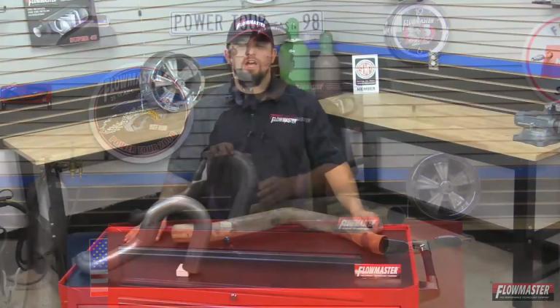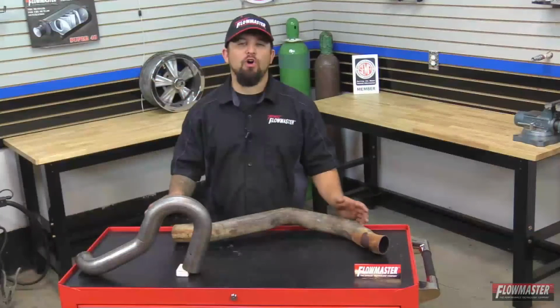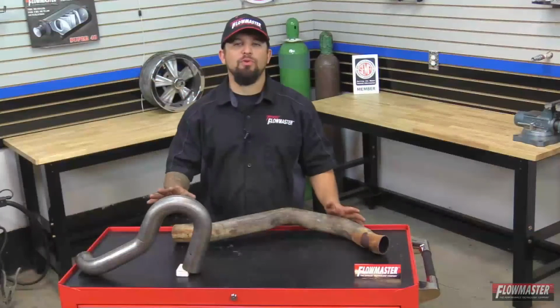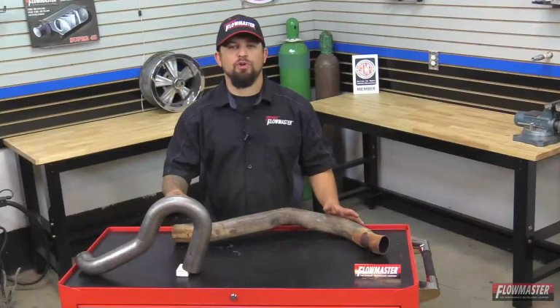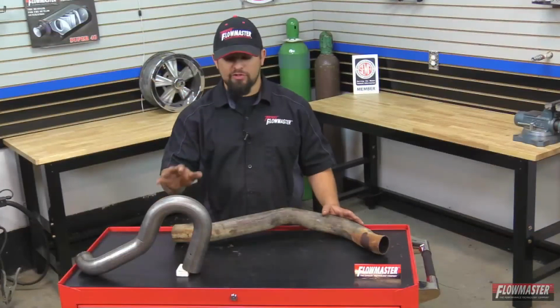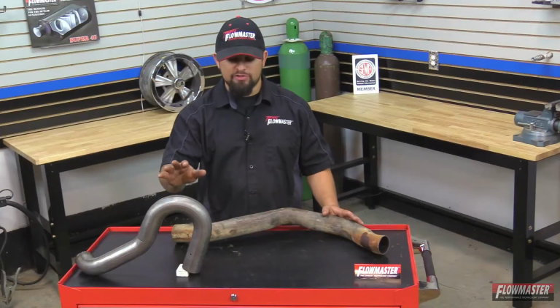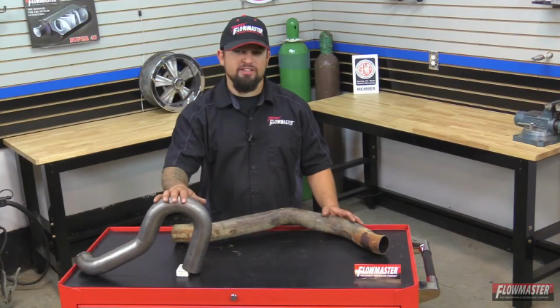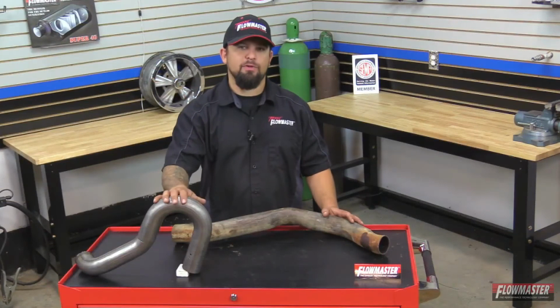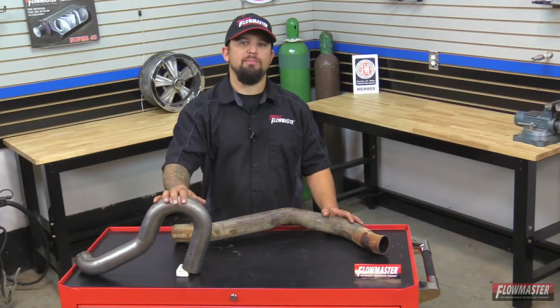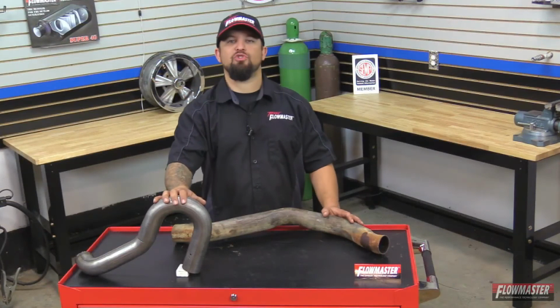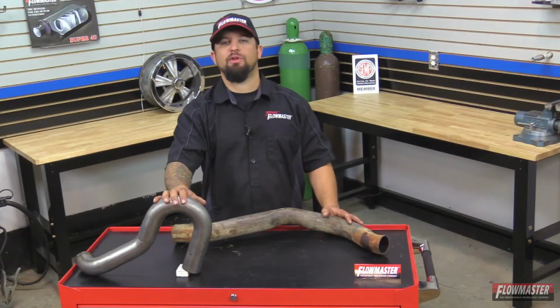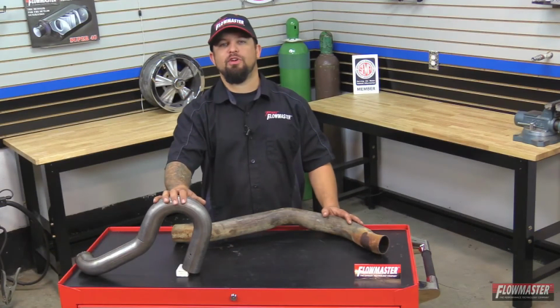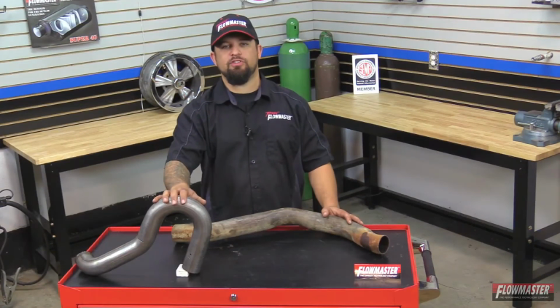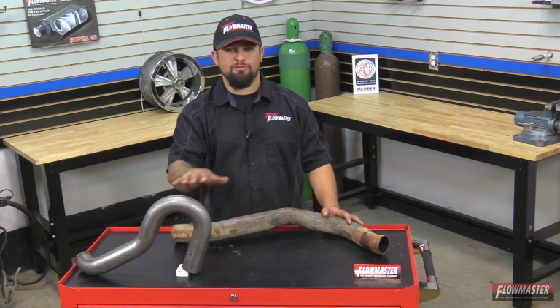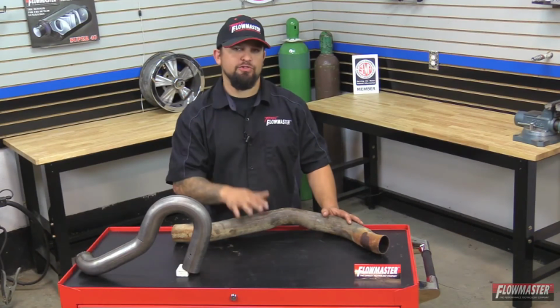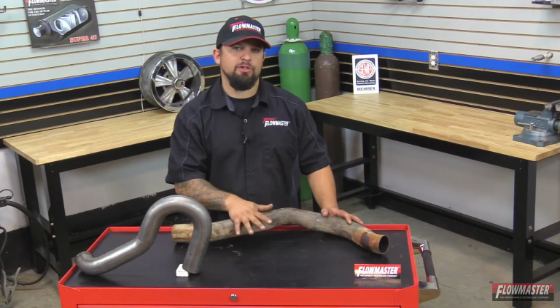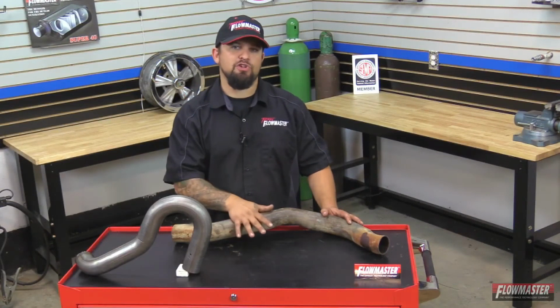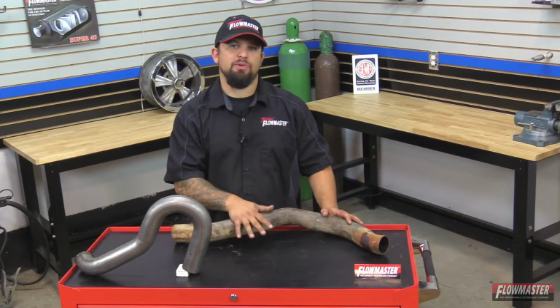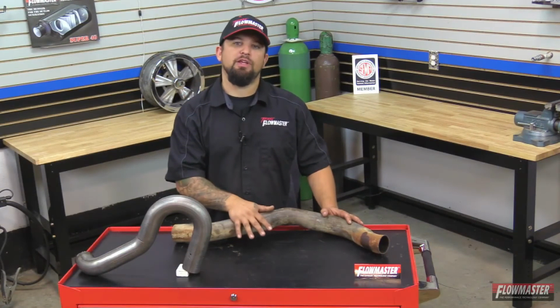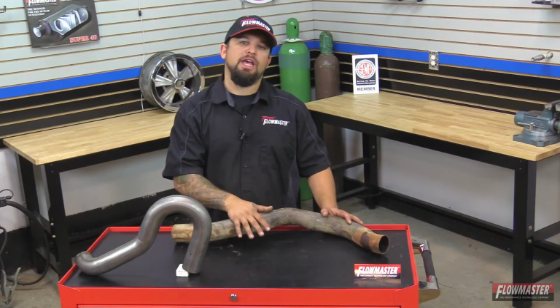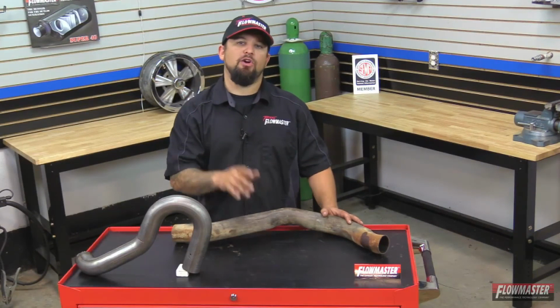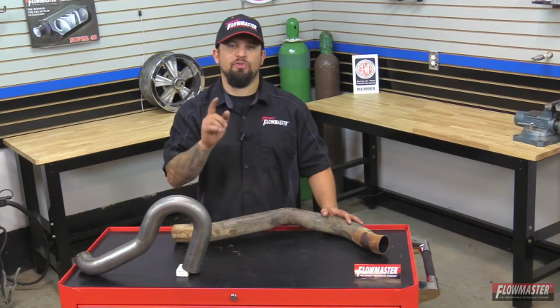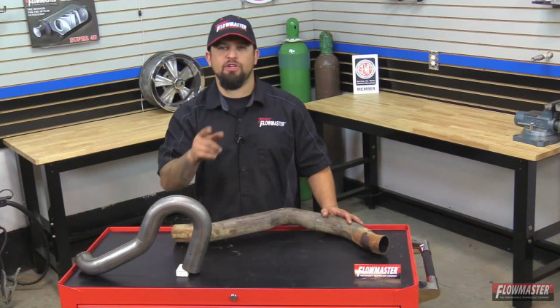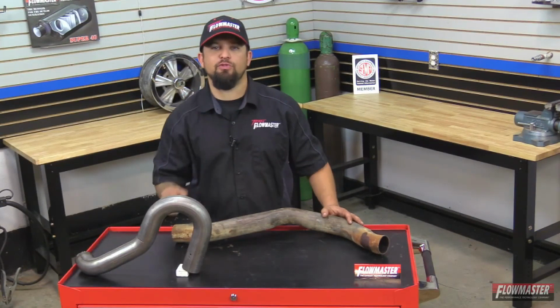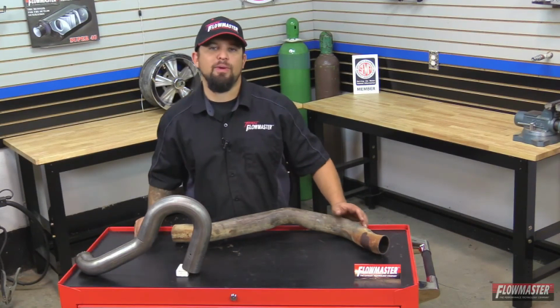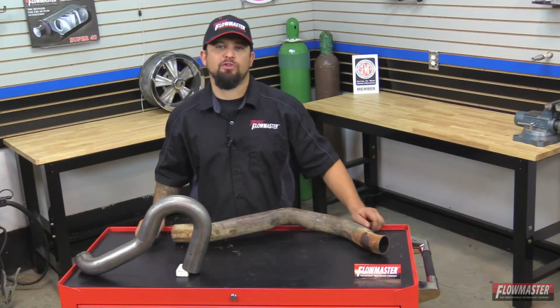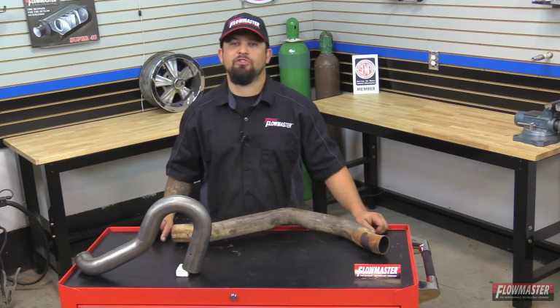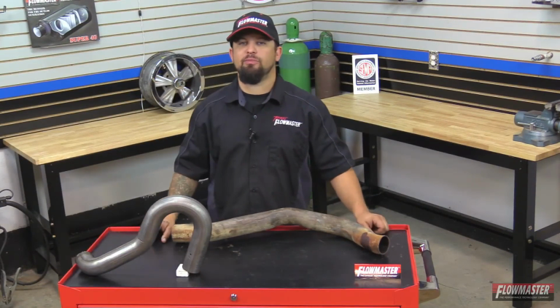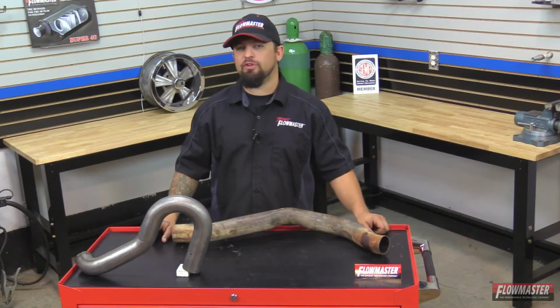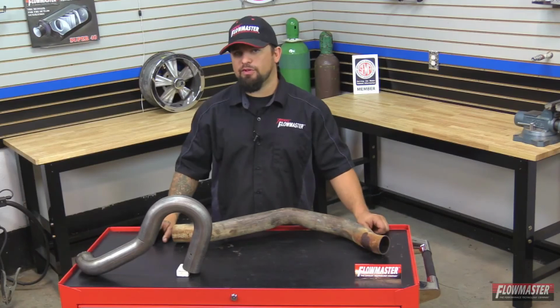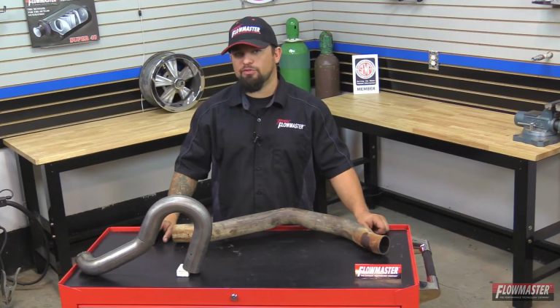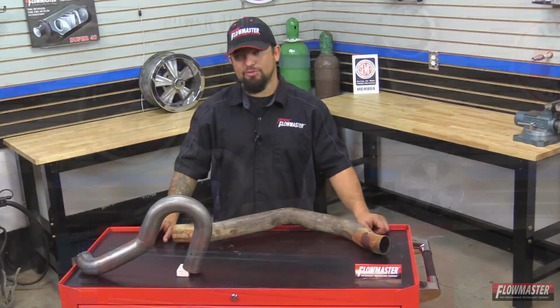I hope you enjoyed this little tech tip on a mandrel bend exhaust system versus the compression bend, and I hope to see a new Flowmaster exhaust system on your vehicle soon.